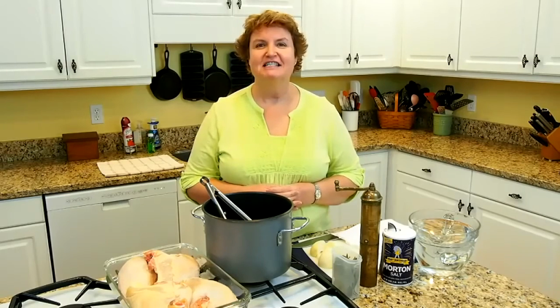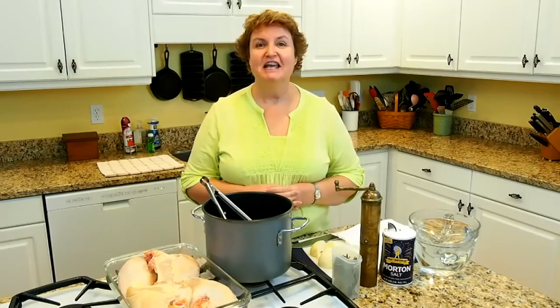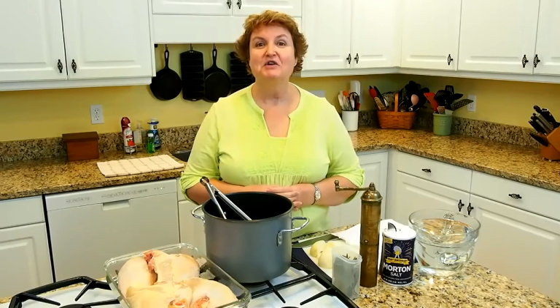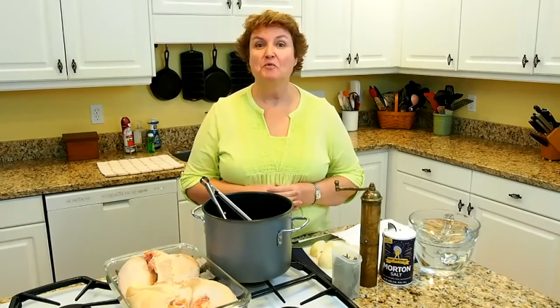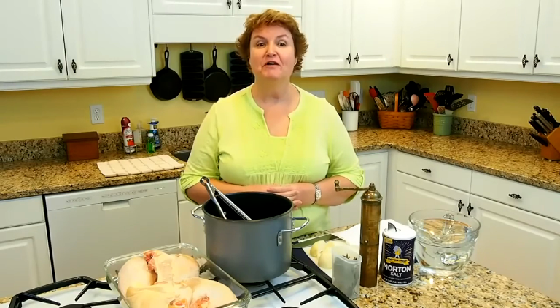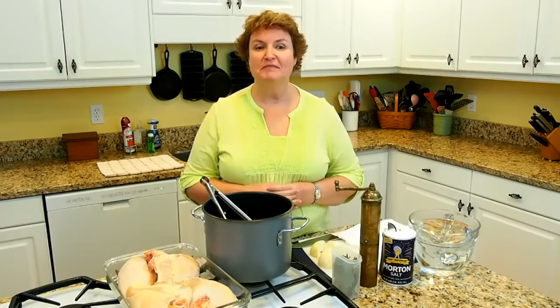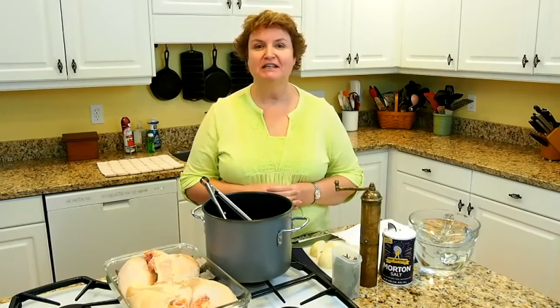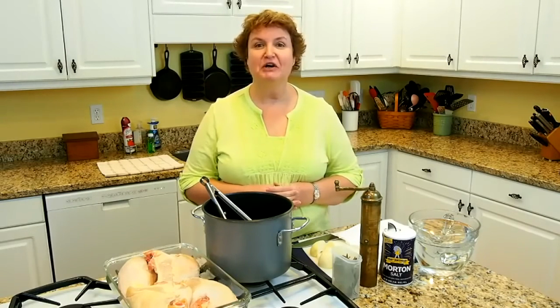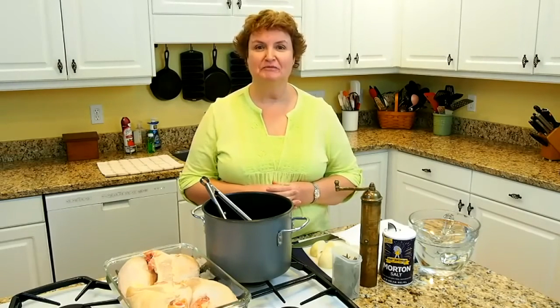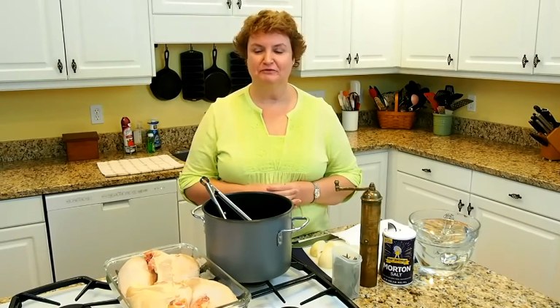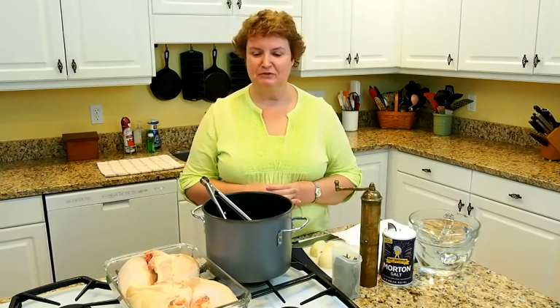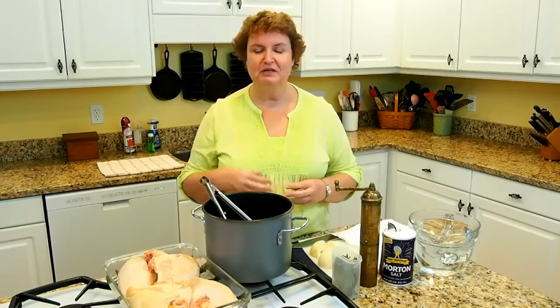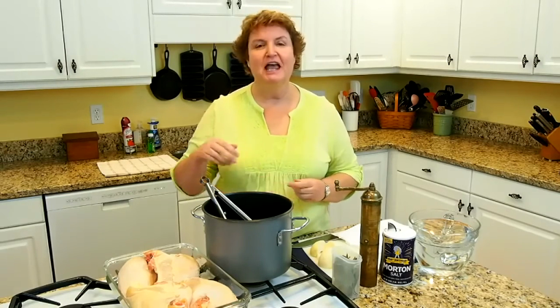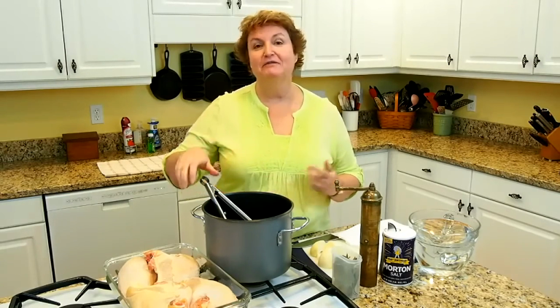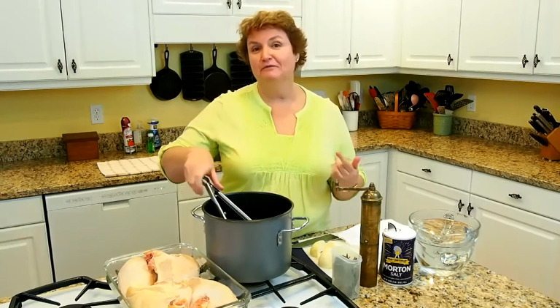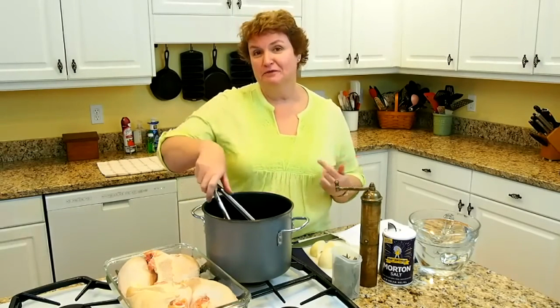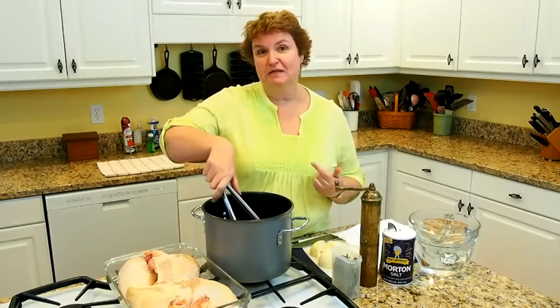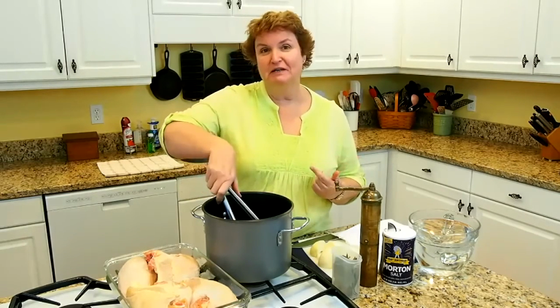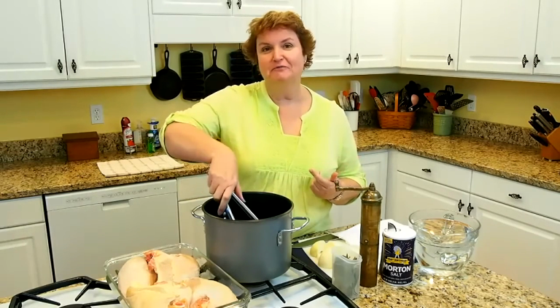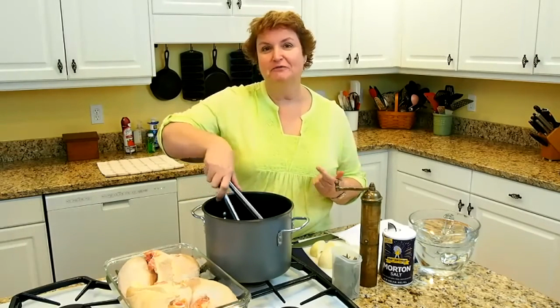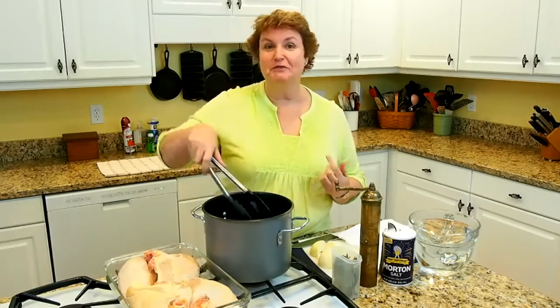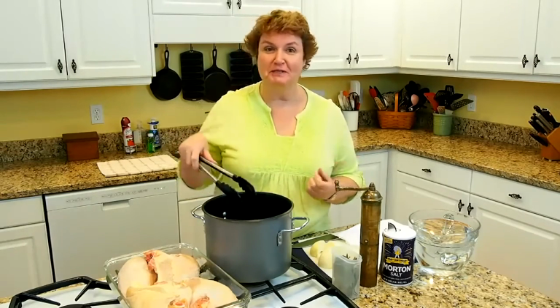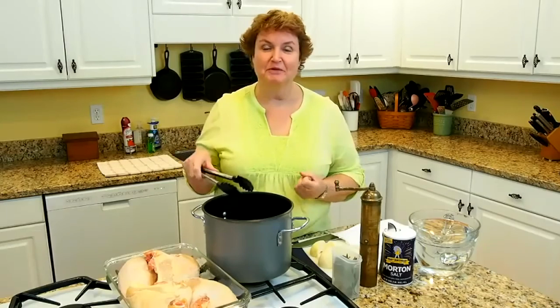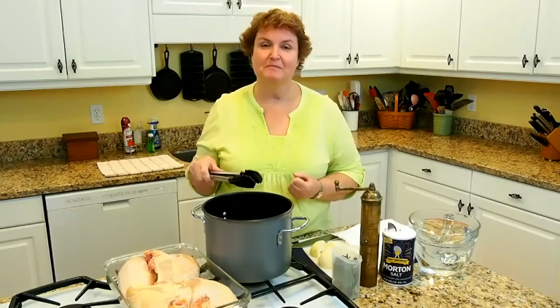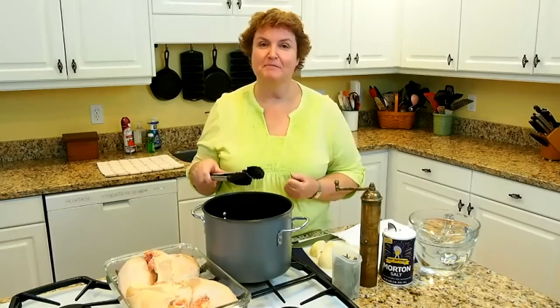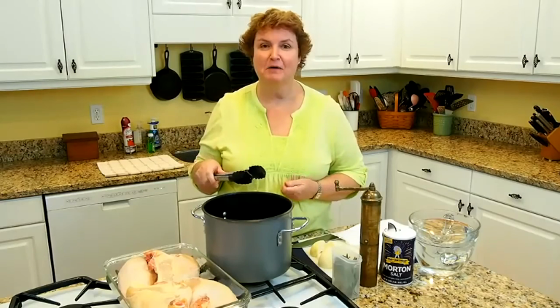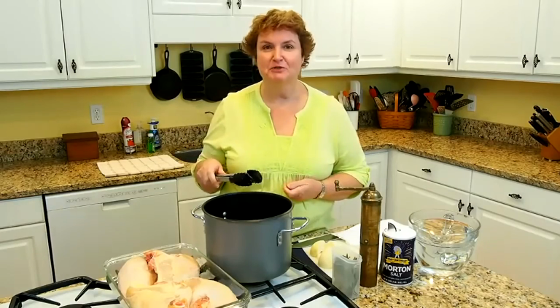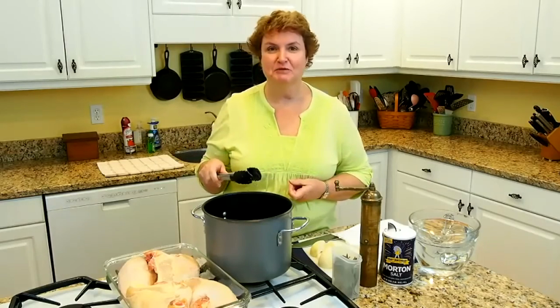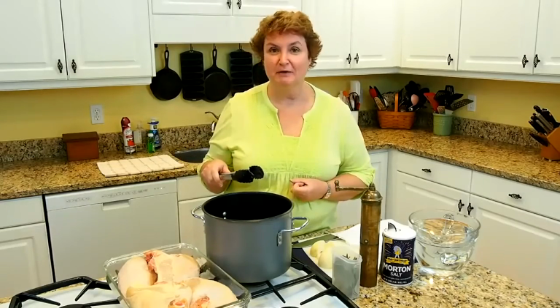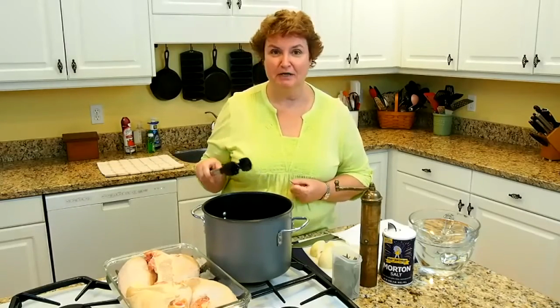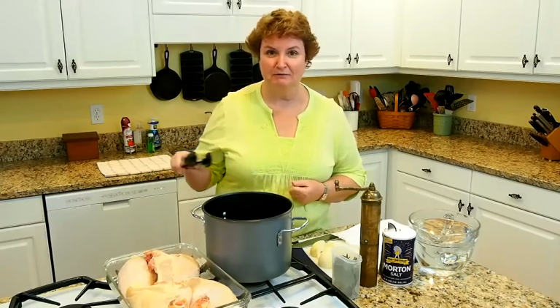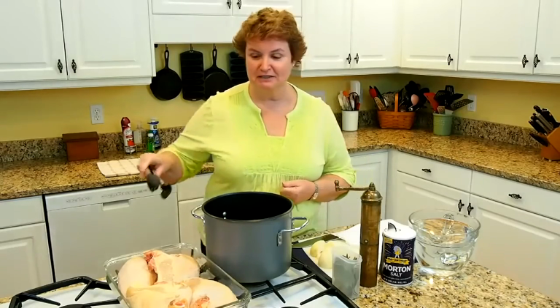Today we are making comfort food, and to me, comfort food is something that my mom used to make when I was little.